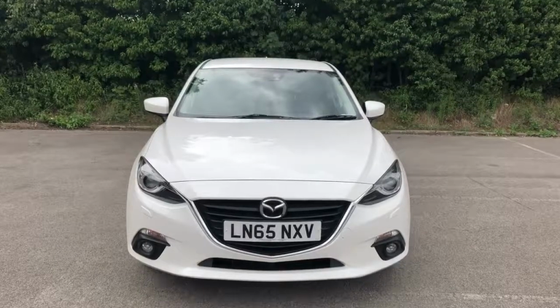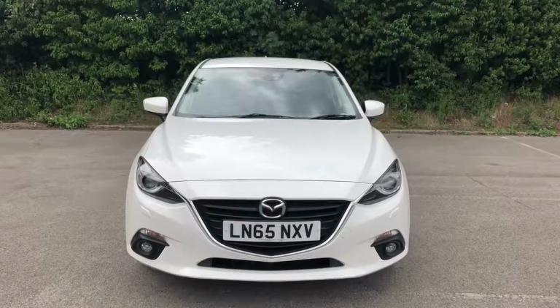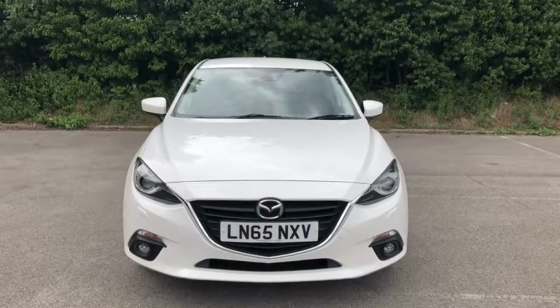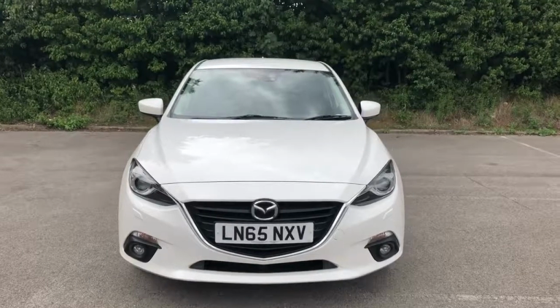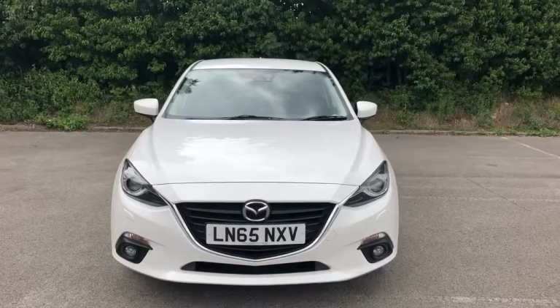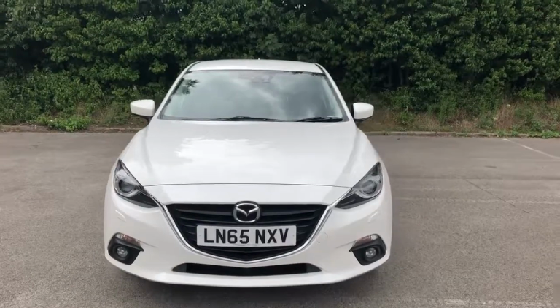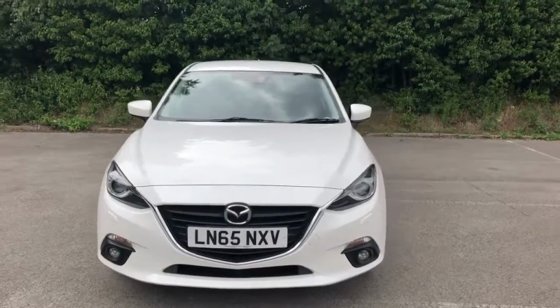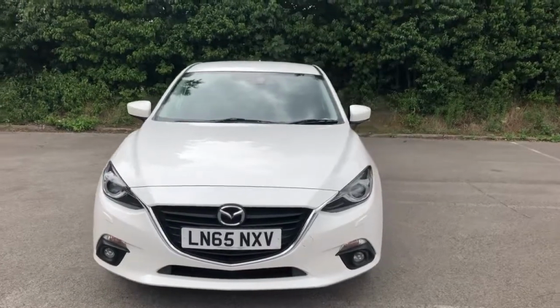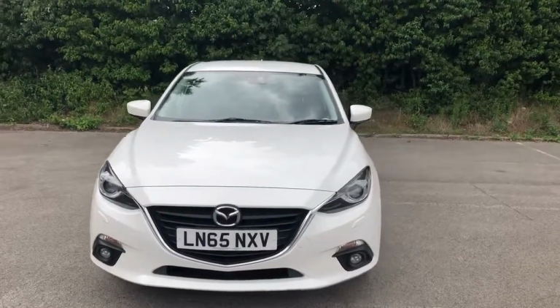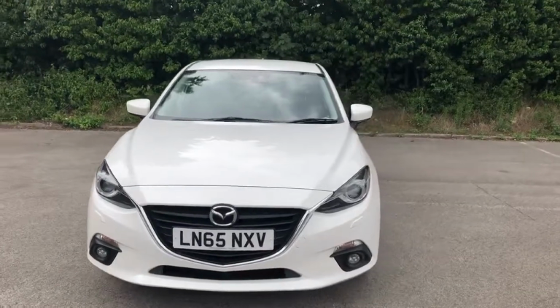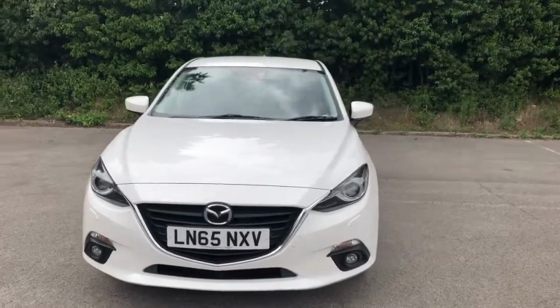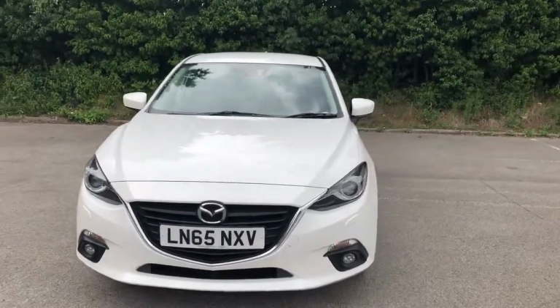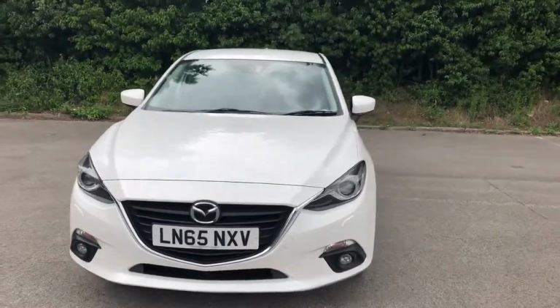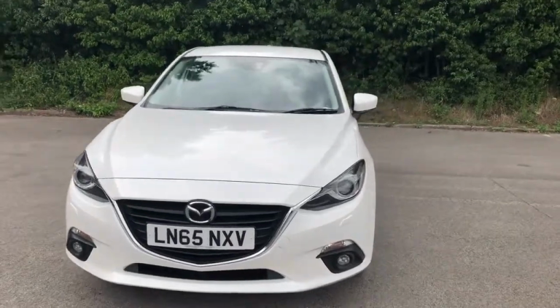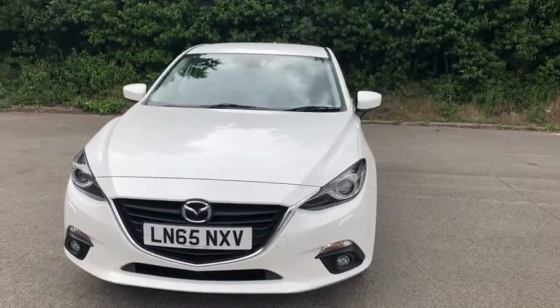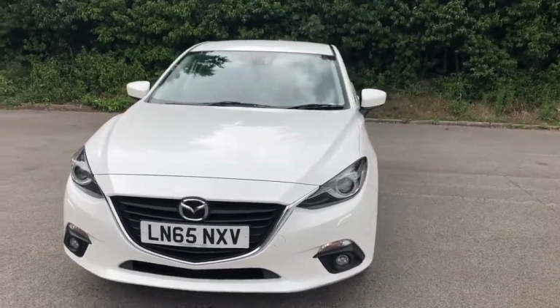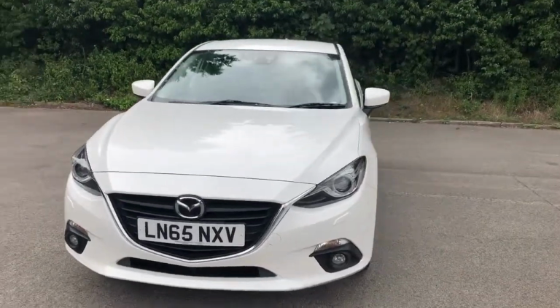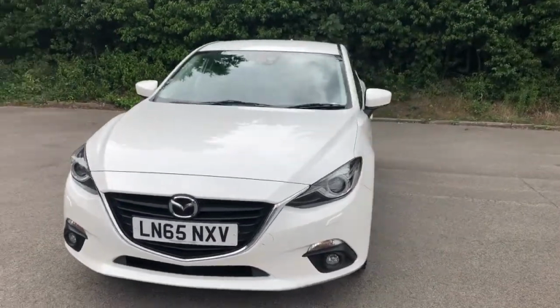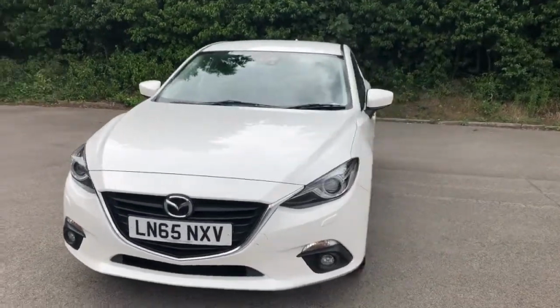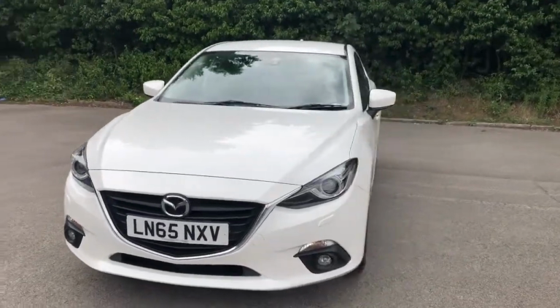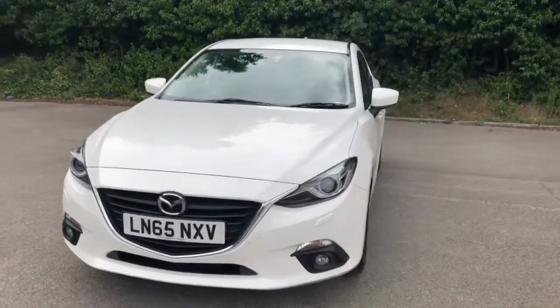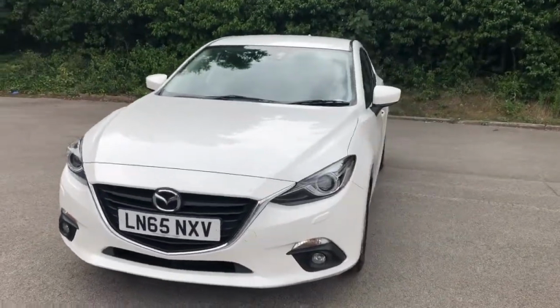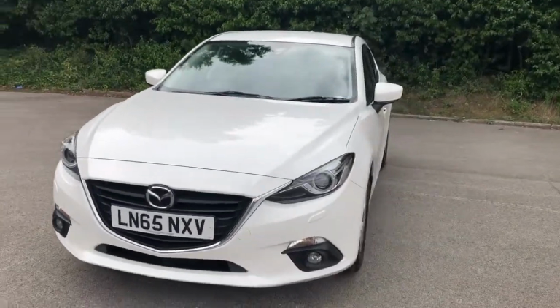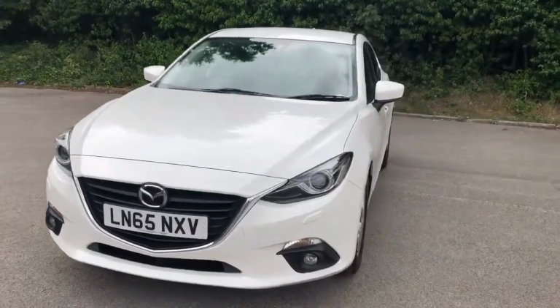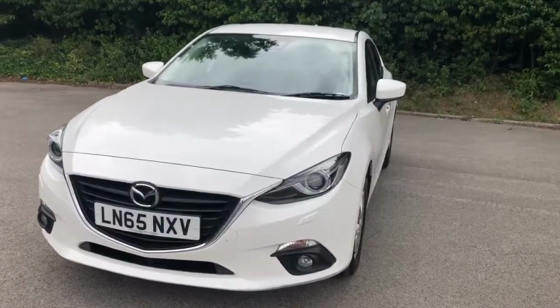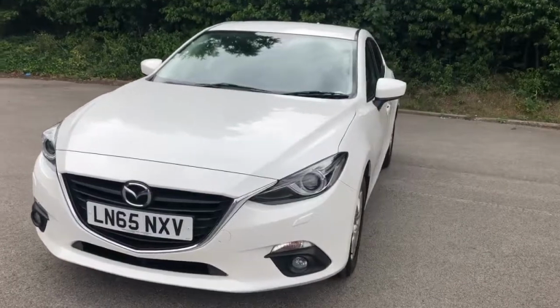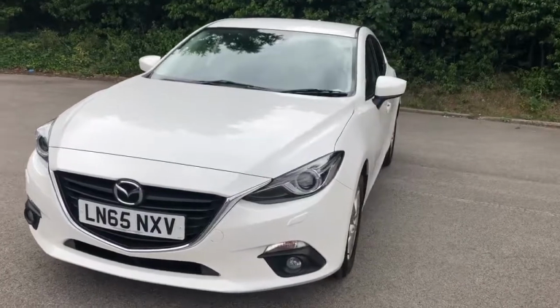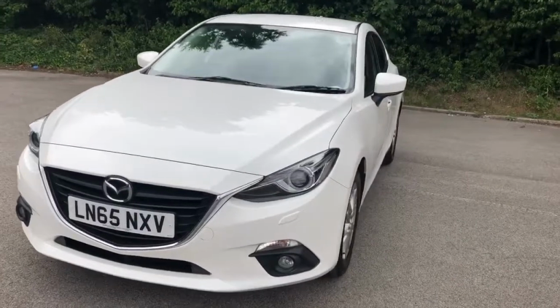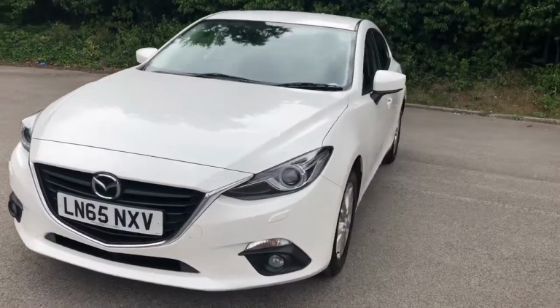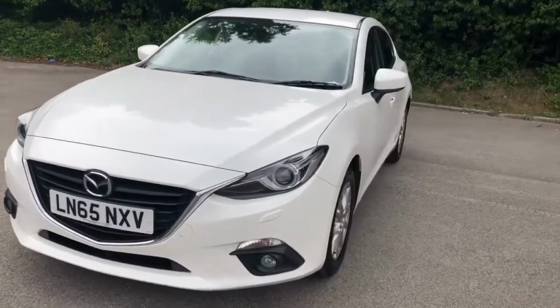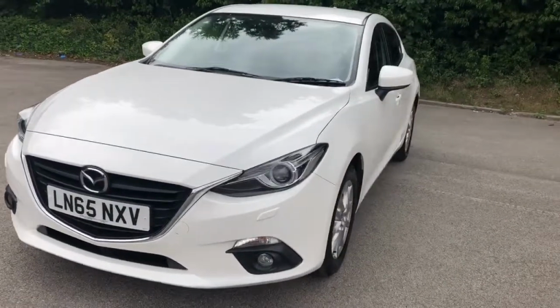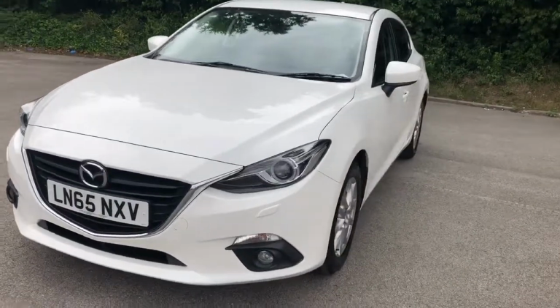Welcome to Pentagon Mazda at Lincoln Tritton Road. Here we have a 65-plate Mazda 3 Sport Nav.